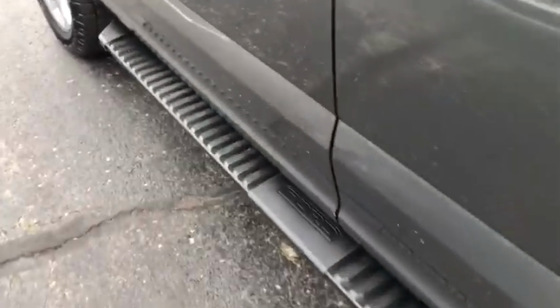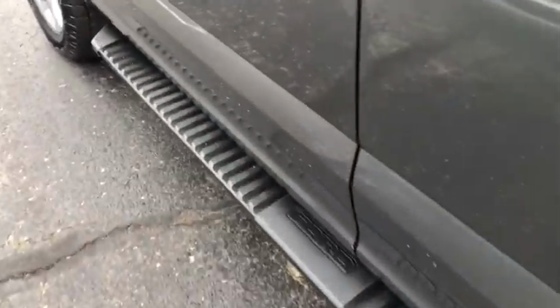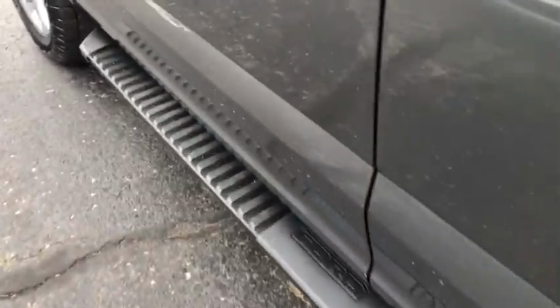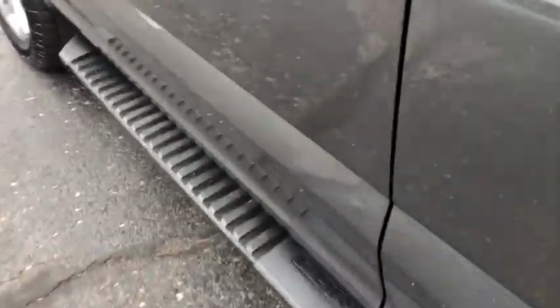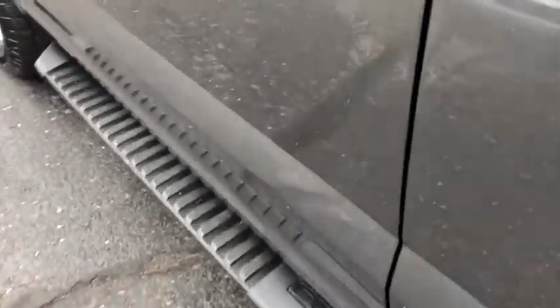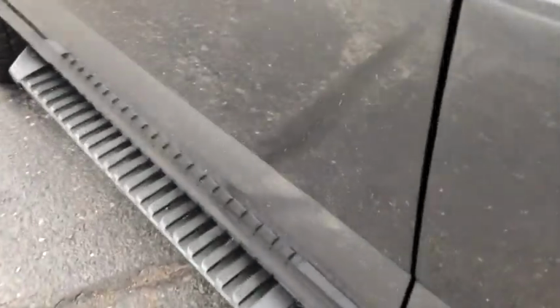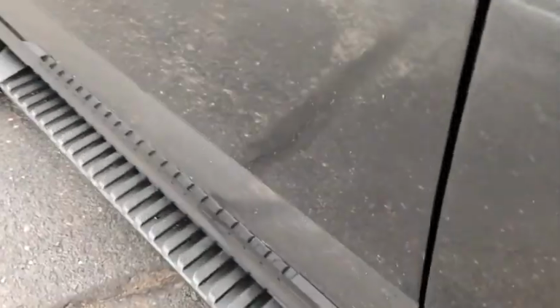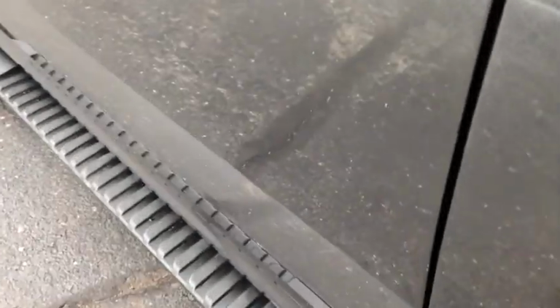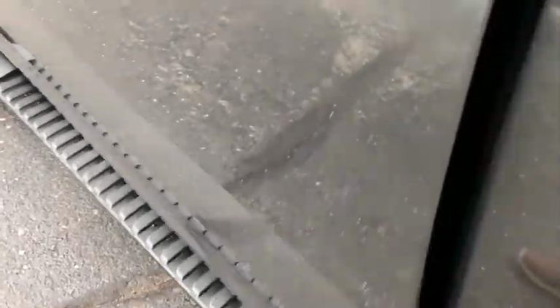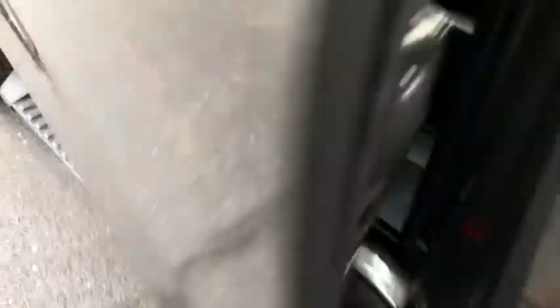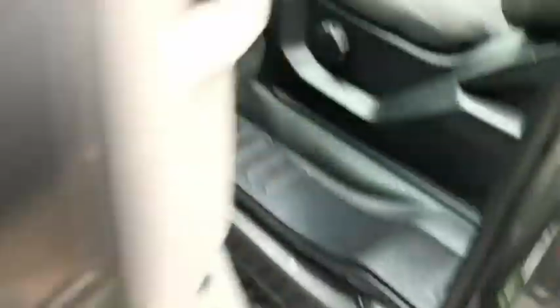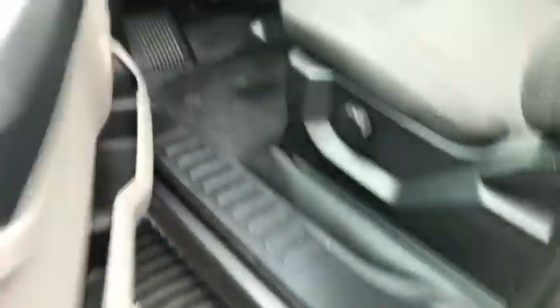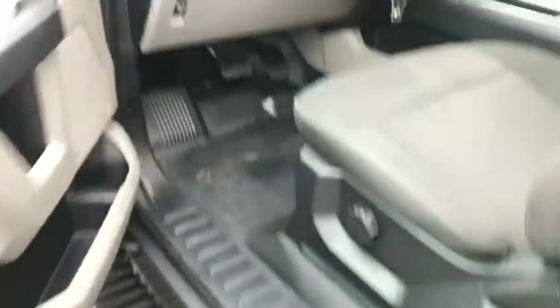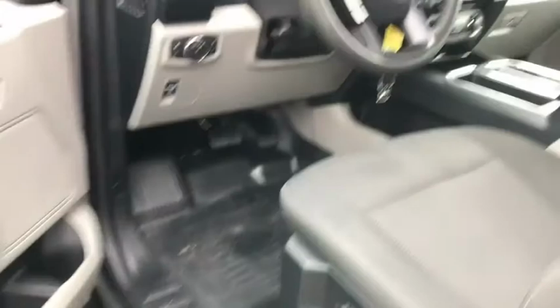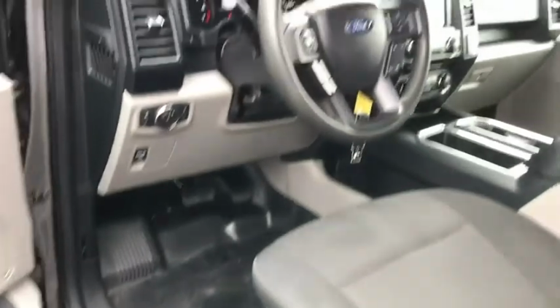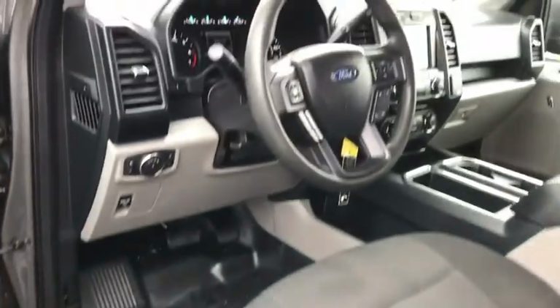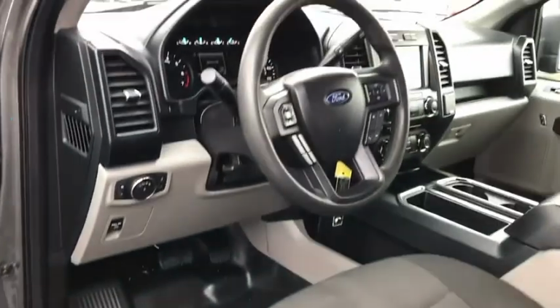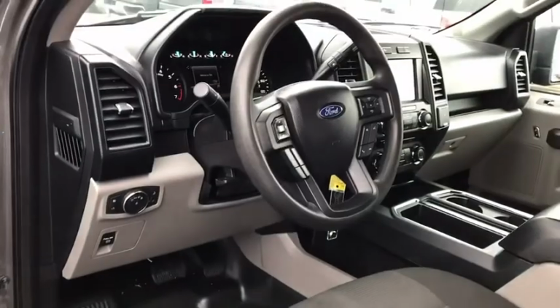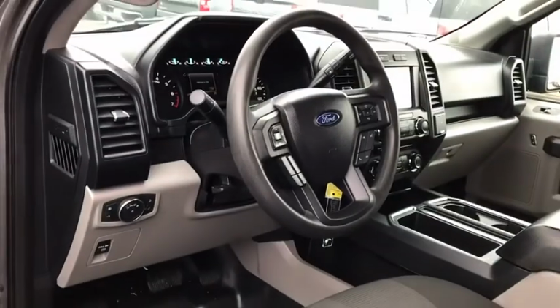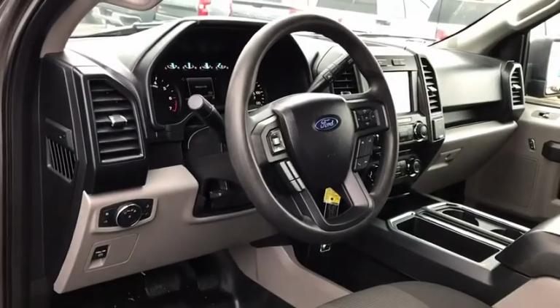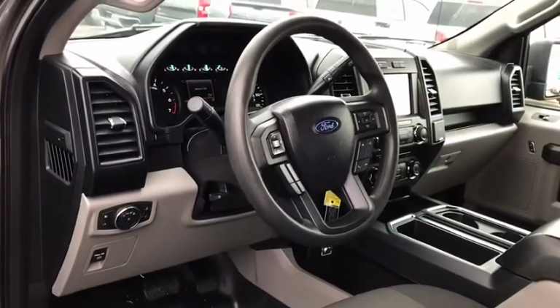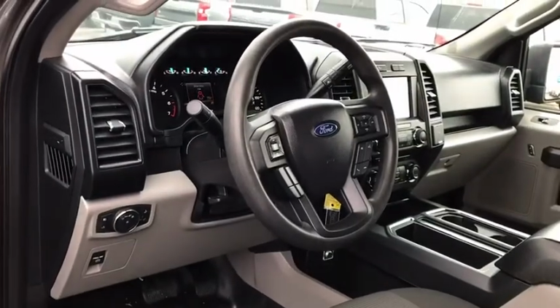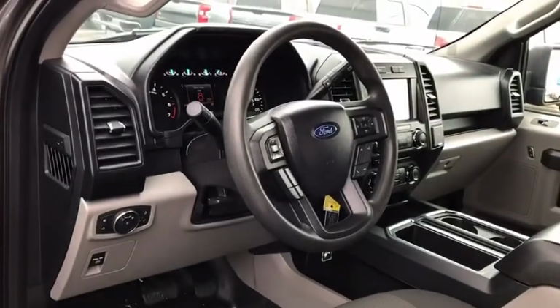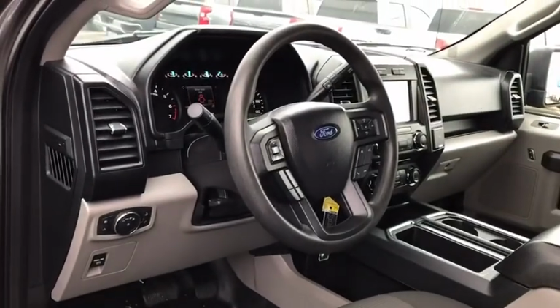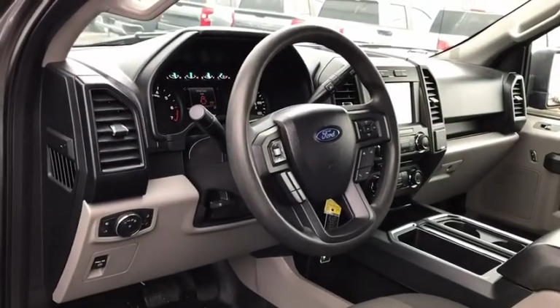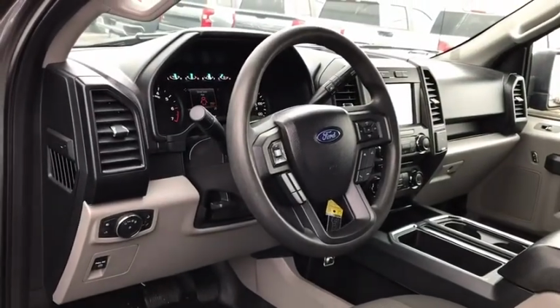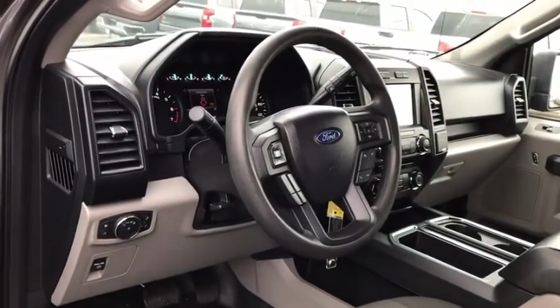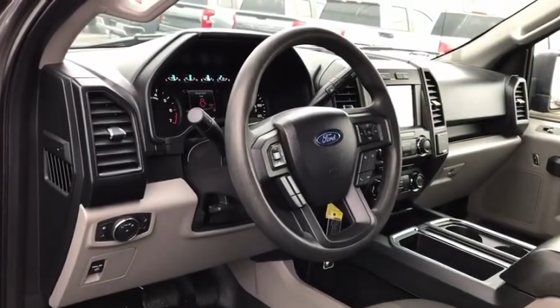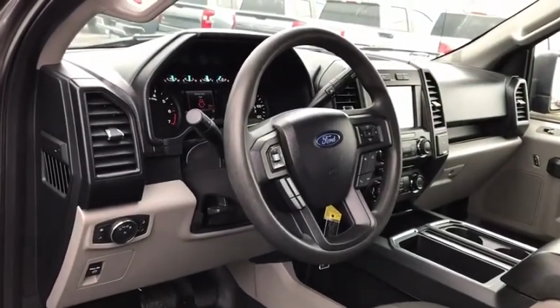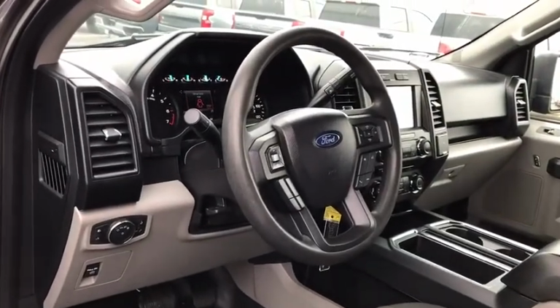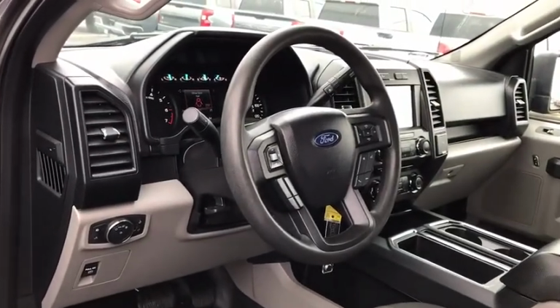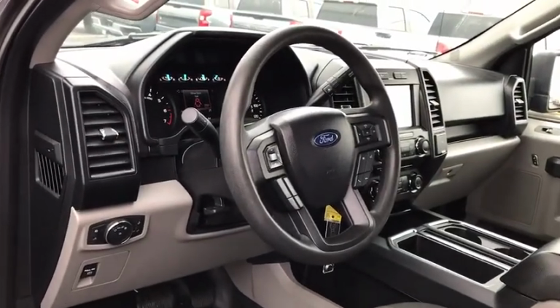Remote keyless entry, driver vanity mirror, front reading lamp, tilt steering wheel.